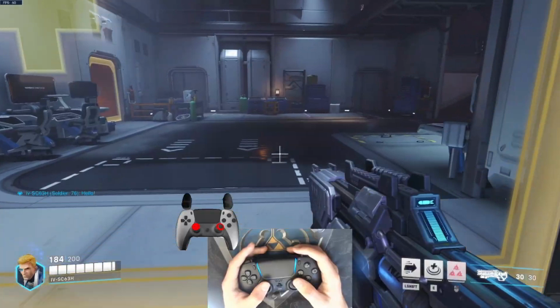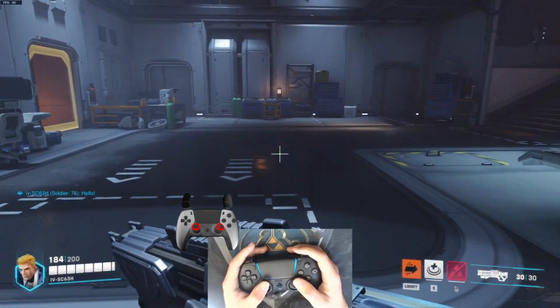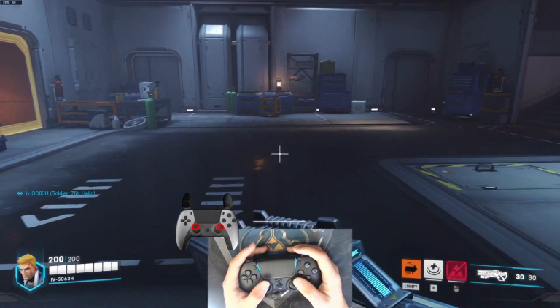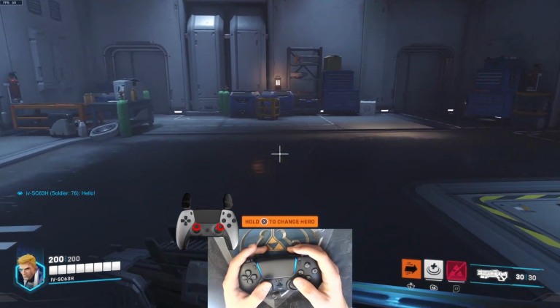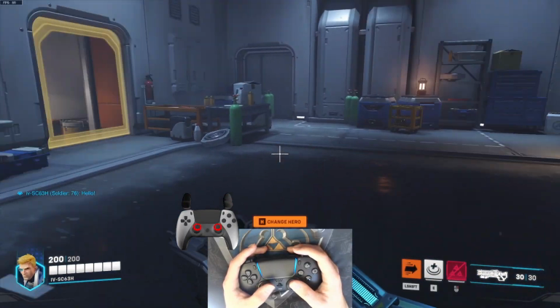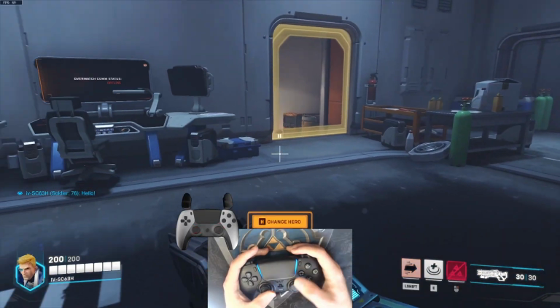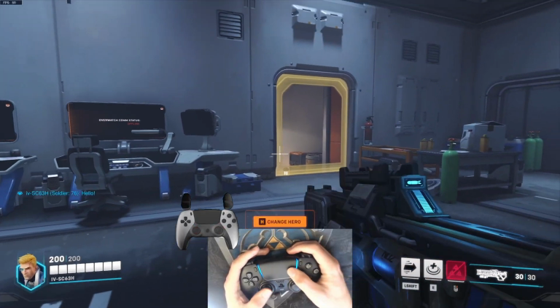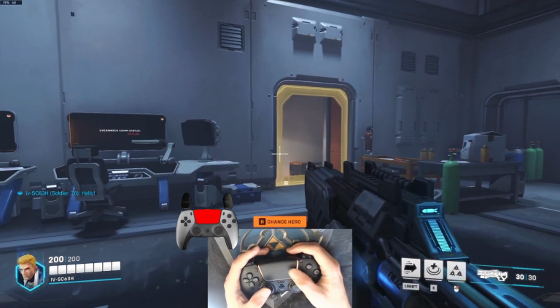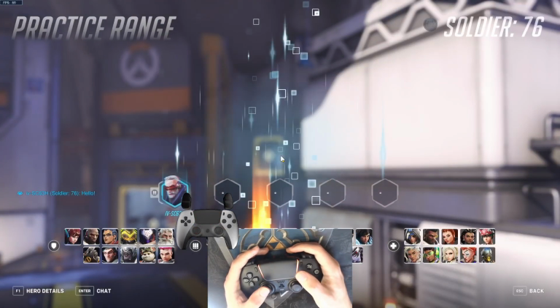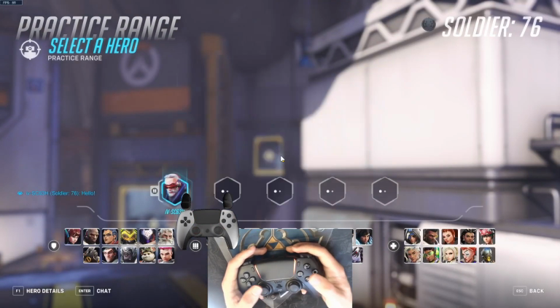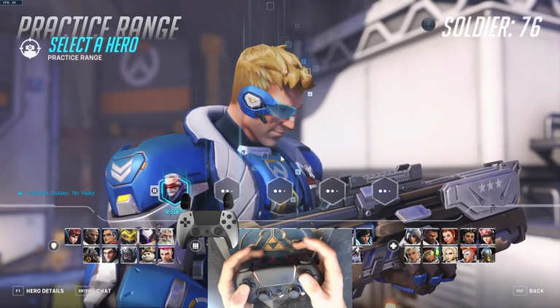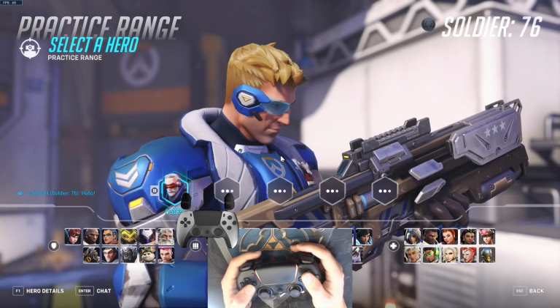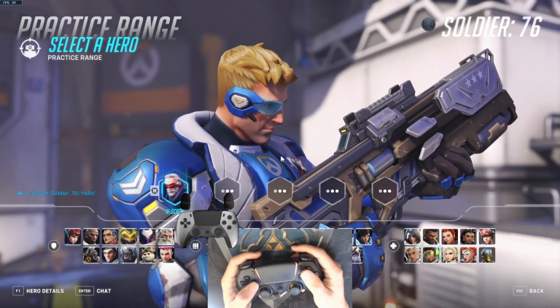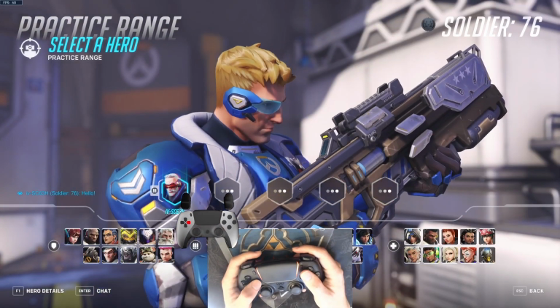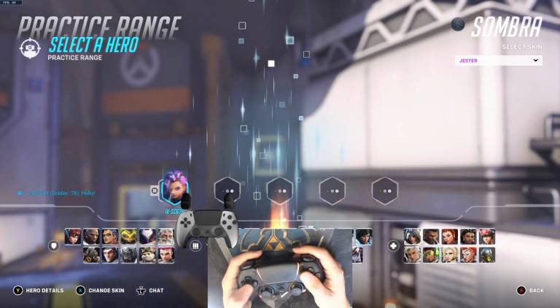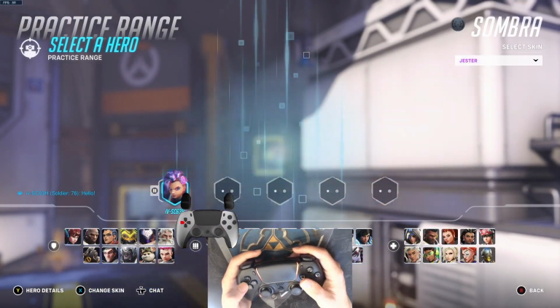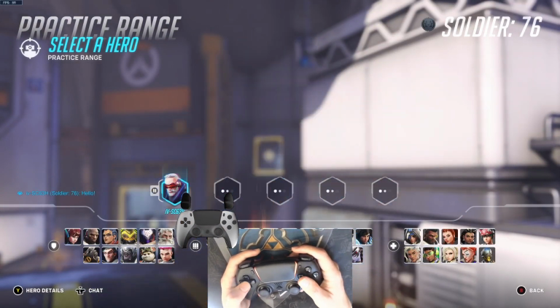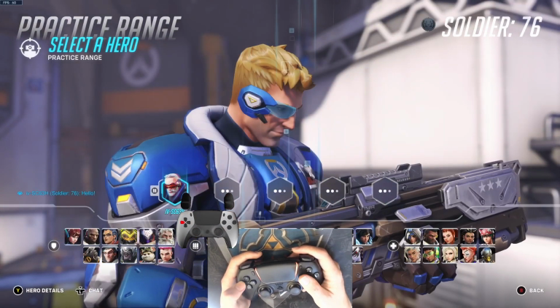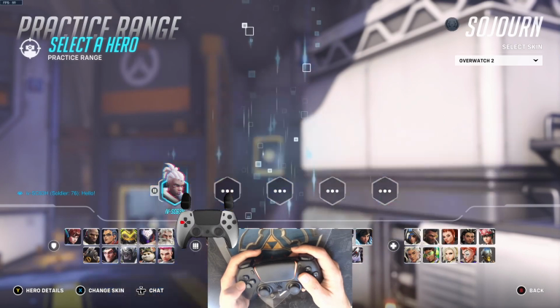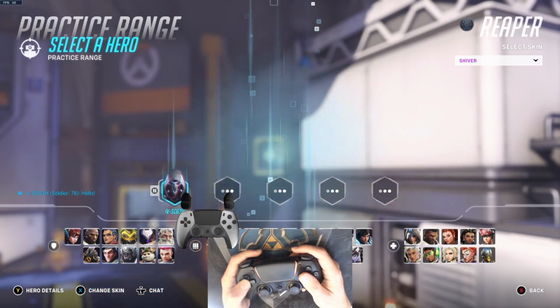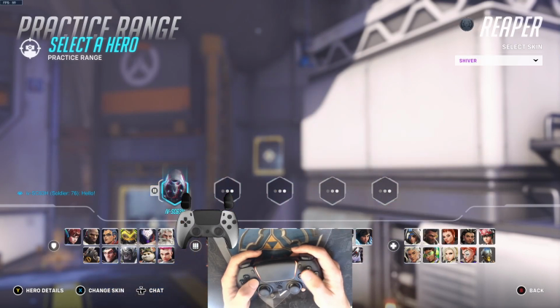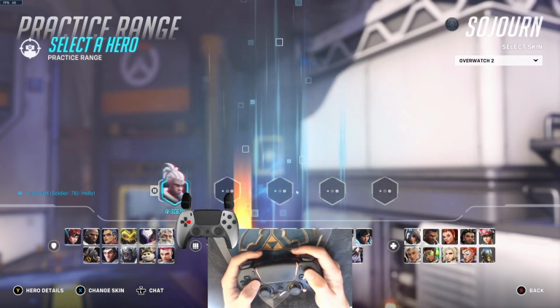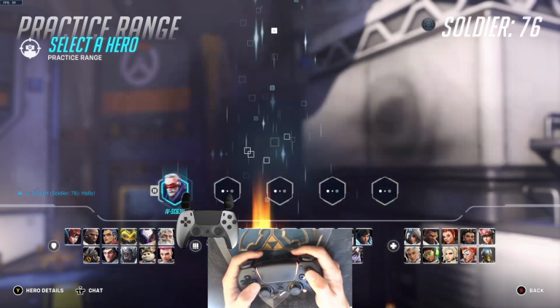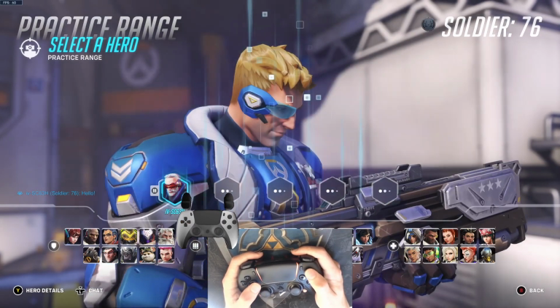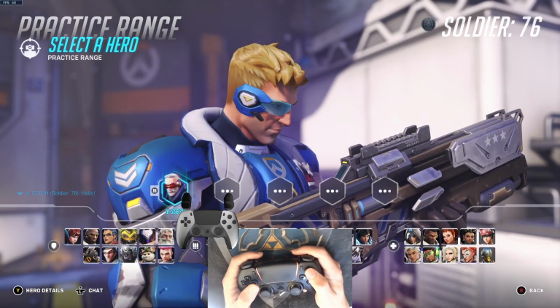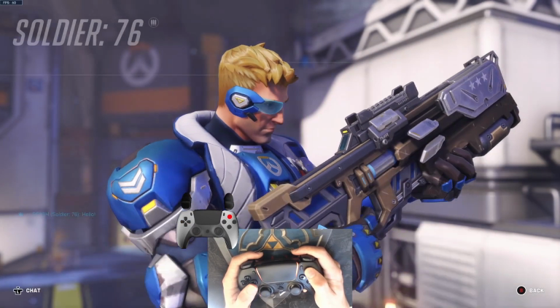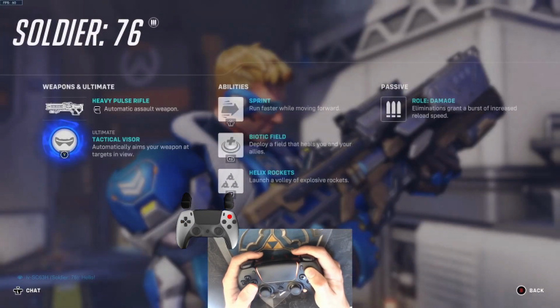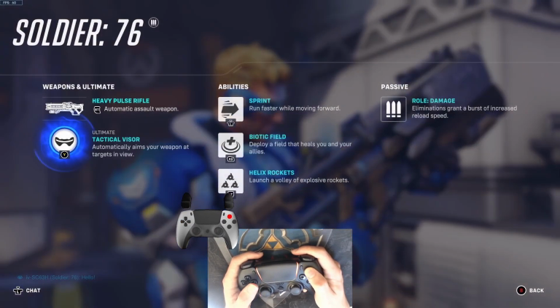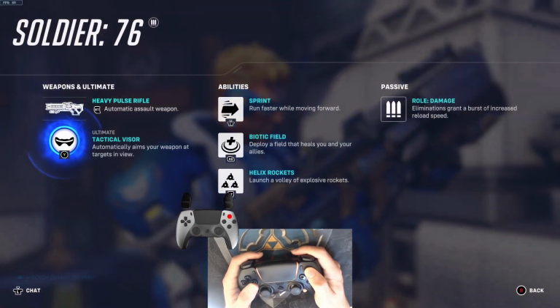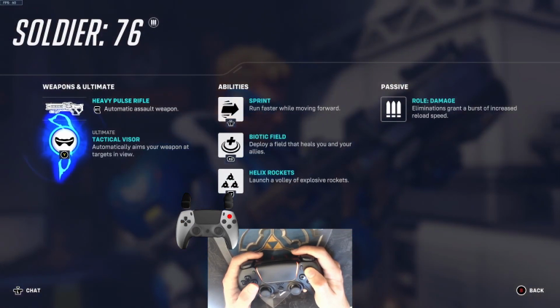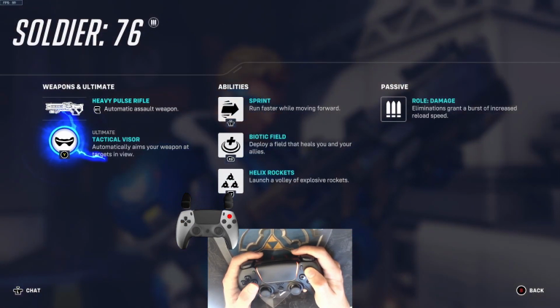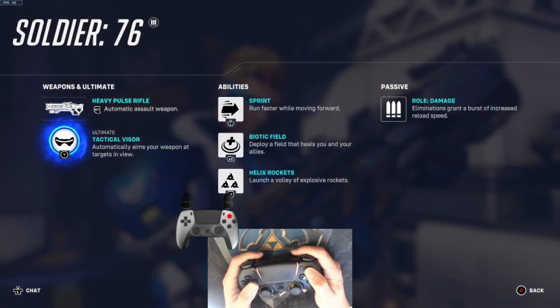To change heroes, use the right trackpad, and to look at Match Status, hold the left trackpad. Everything else works as expected.